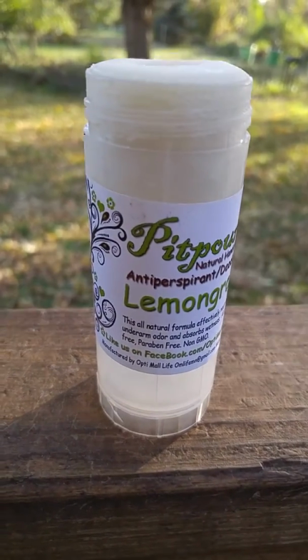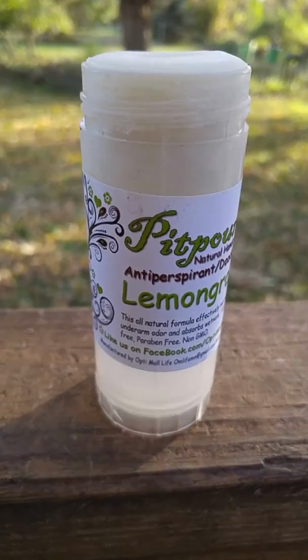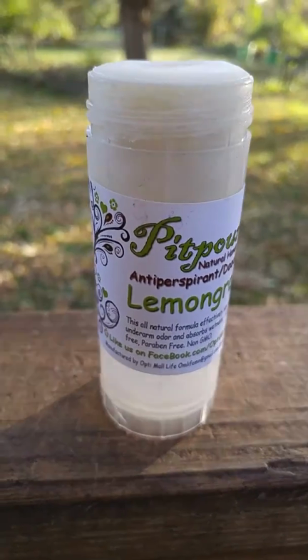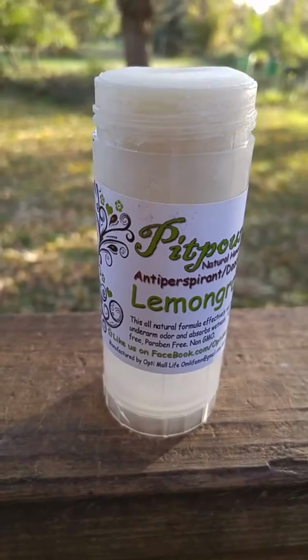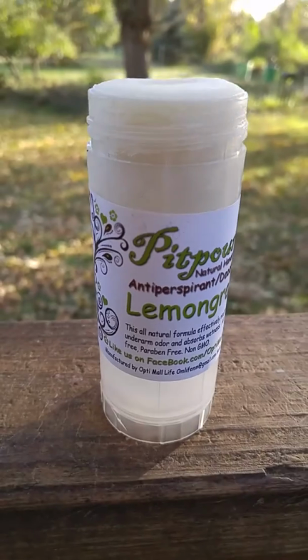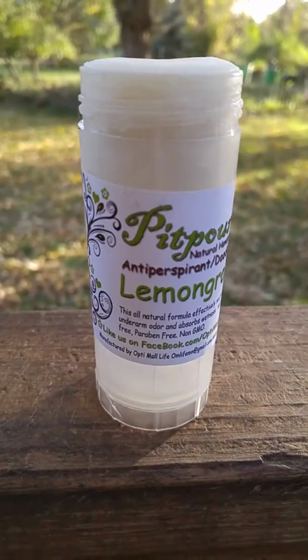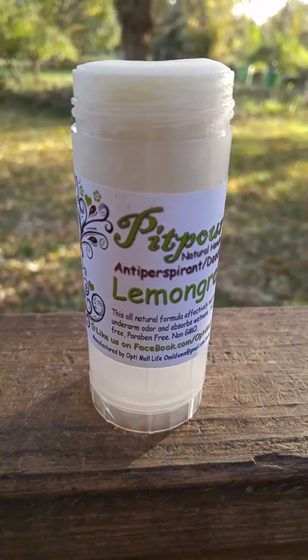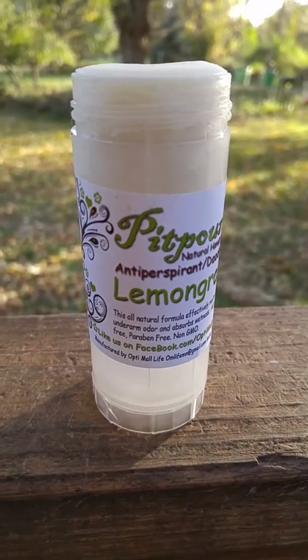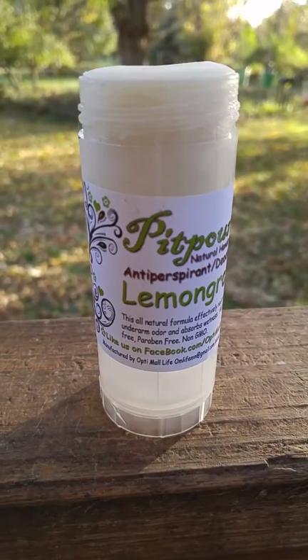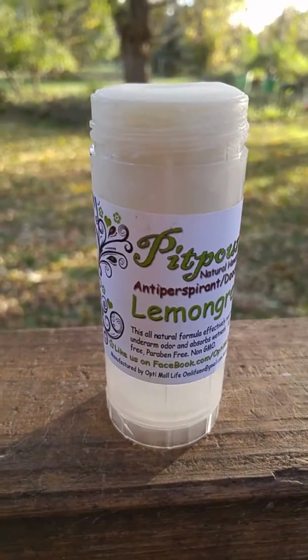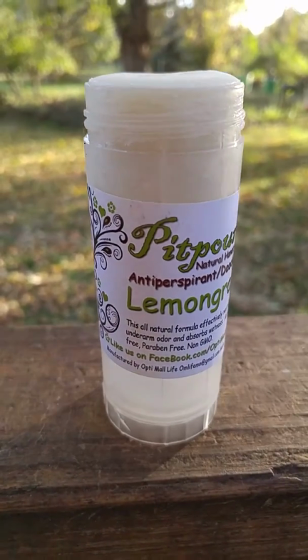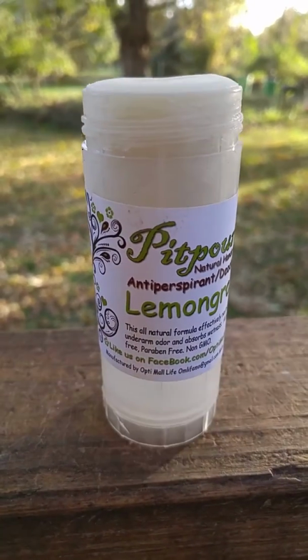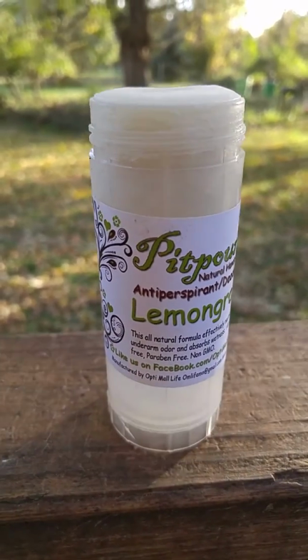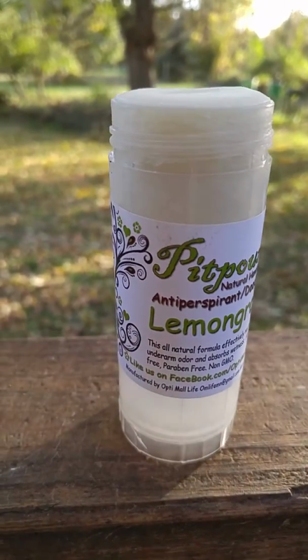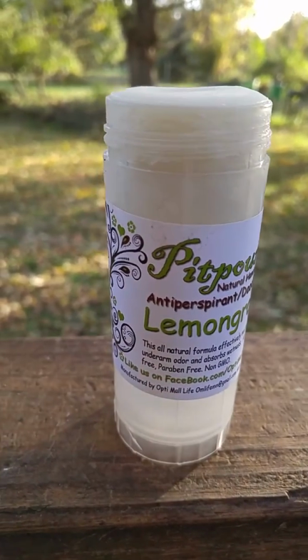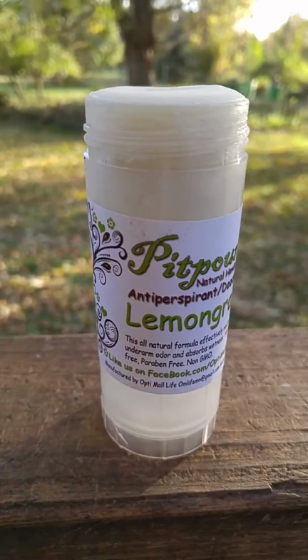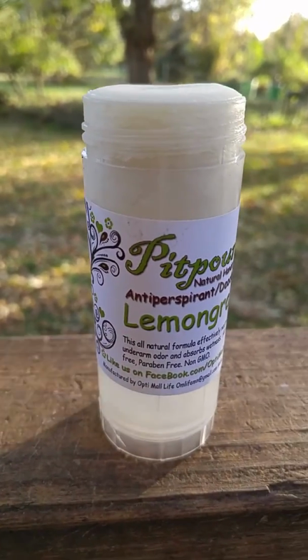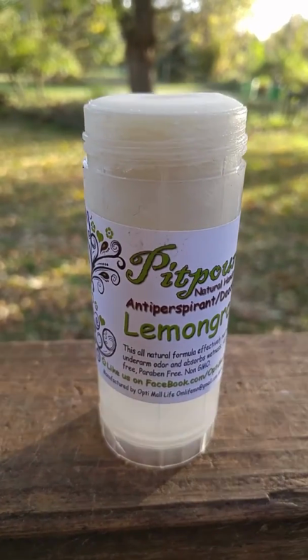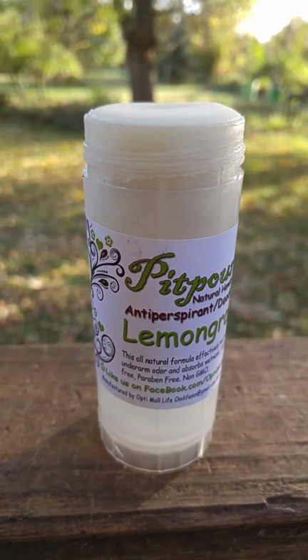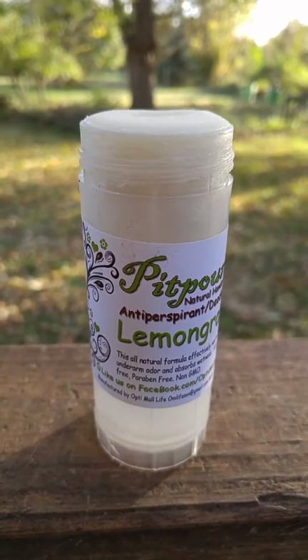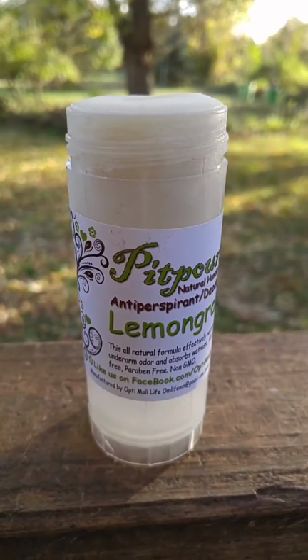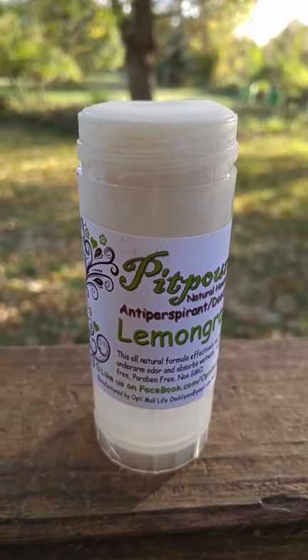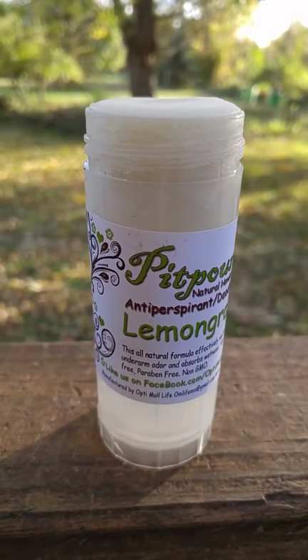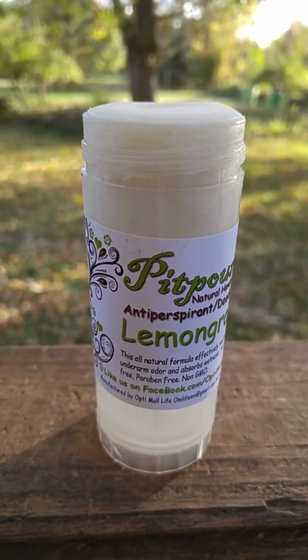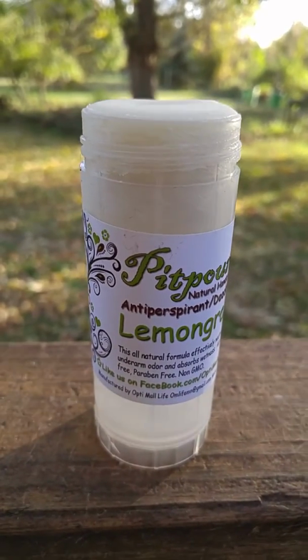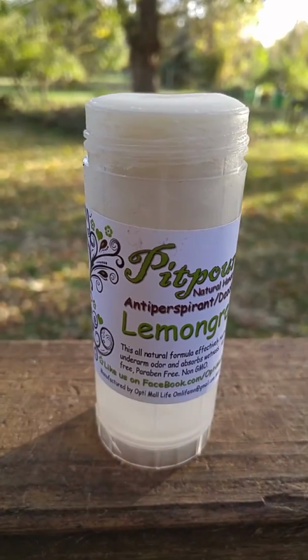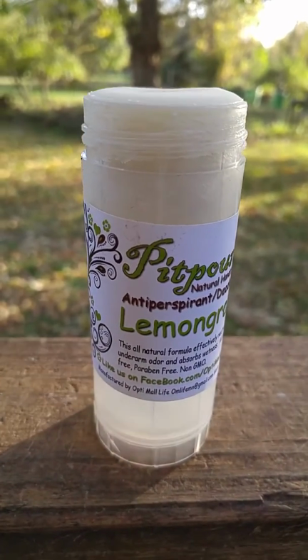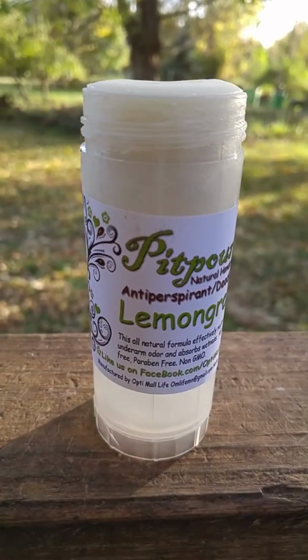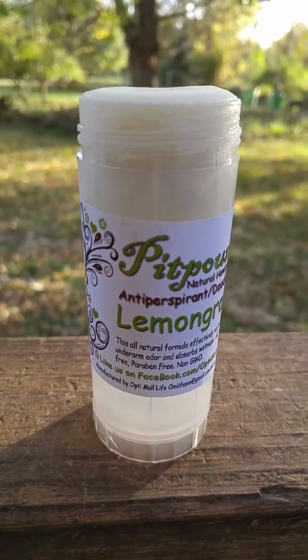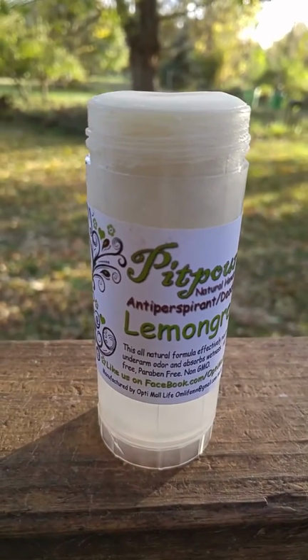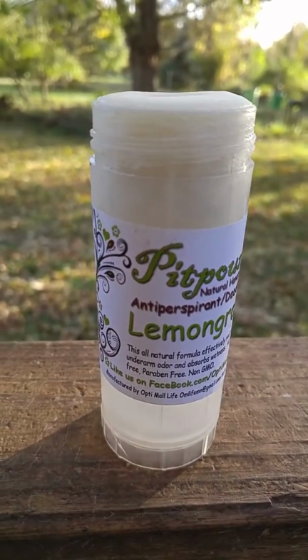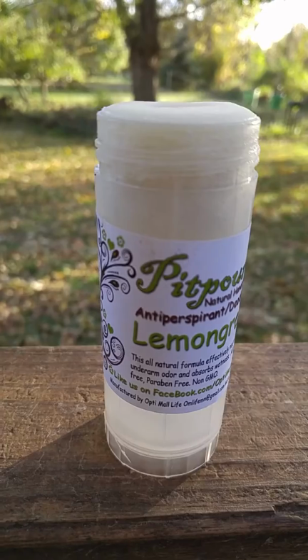That is one big plus. I bought the Lemongrass scent and it kind of reminds me a little of Citronella.